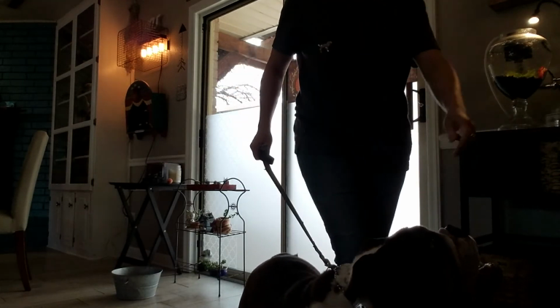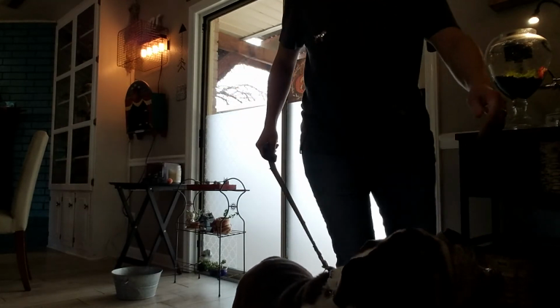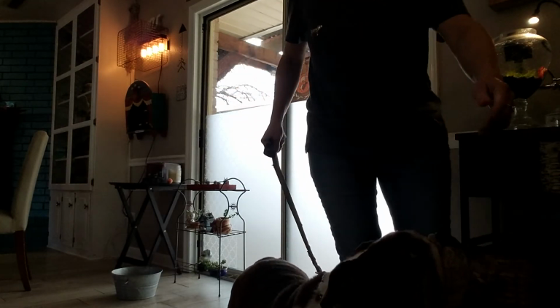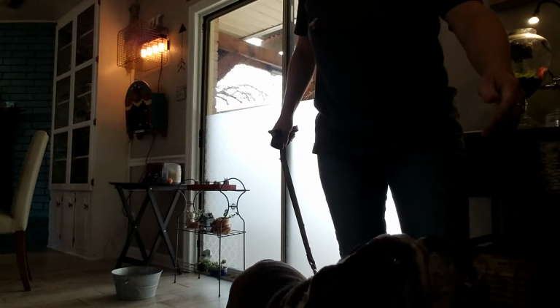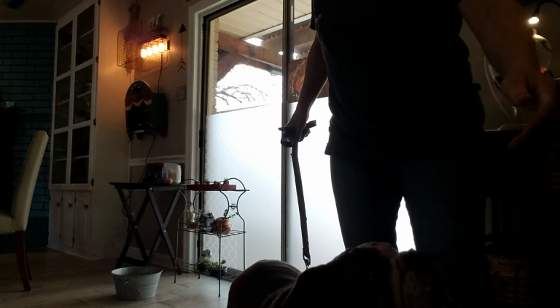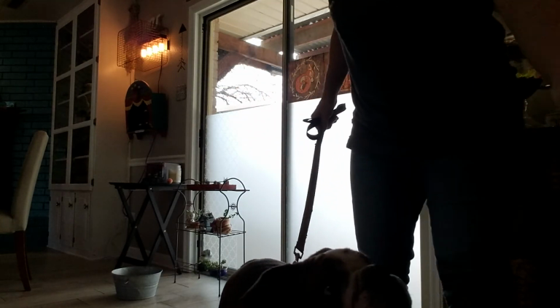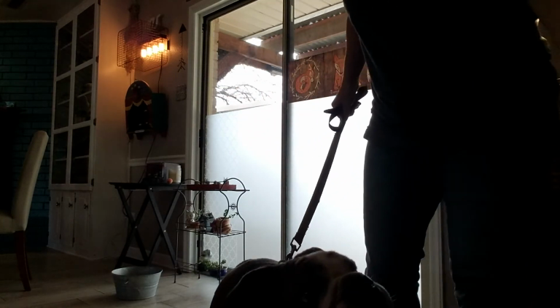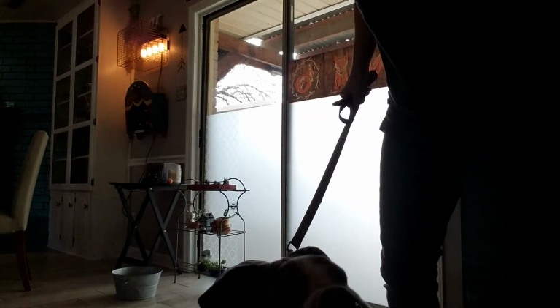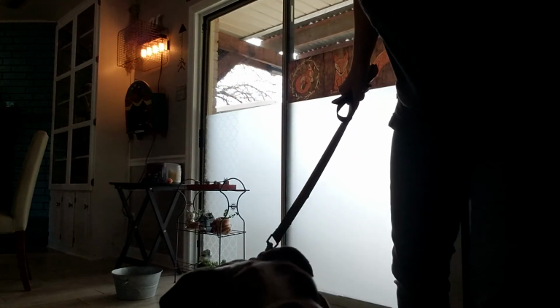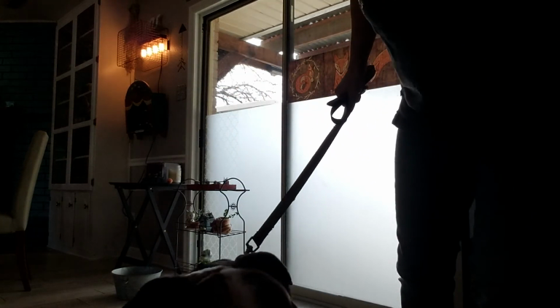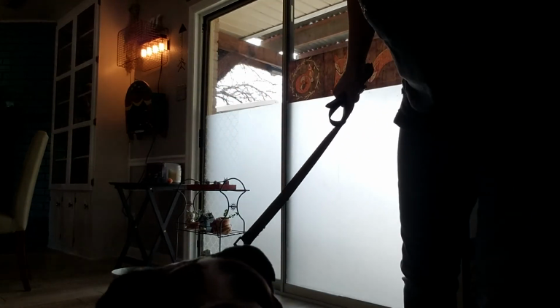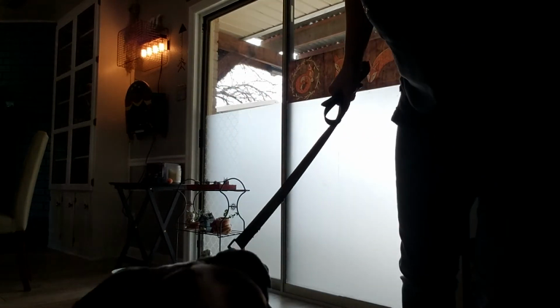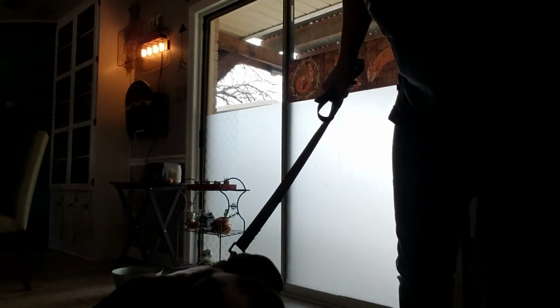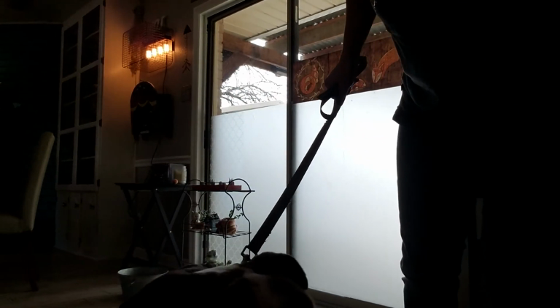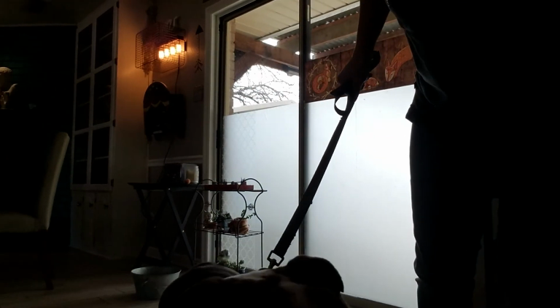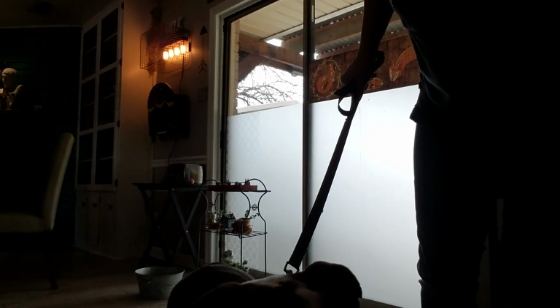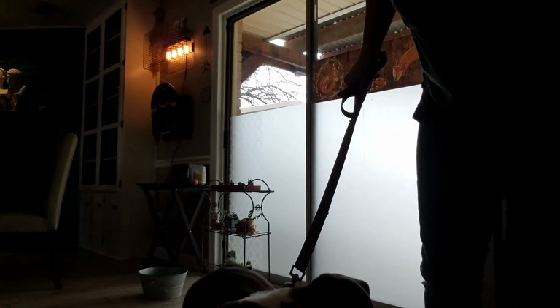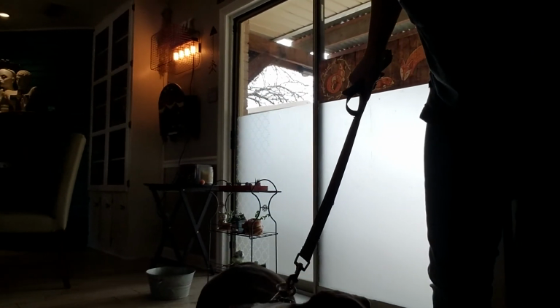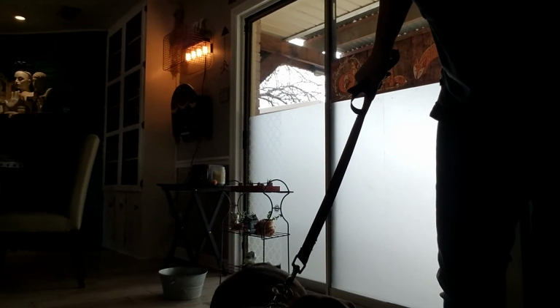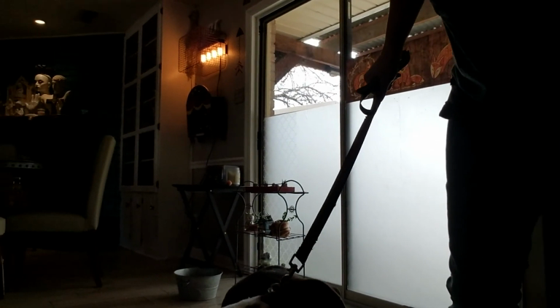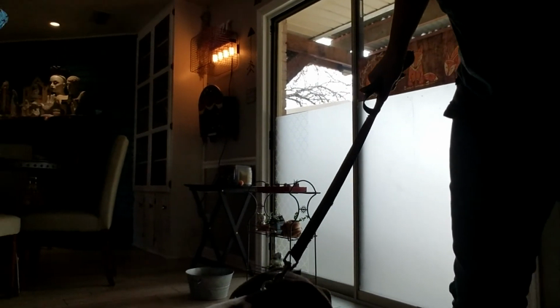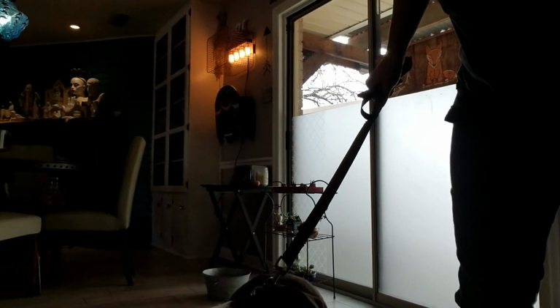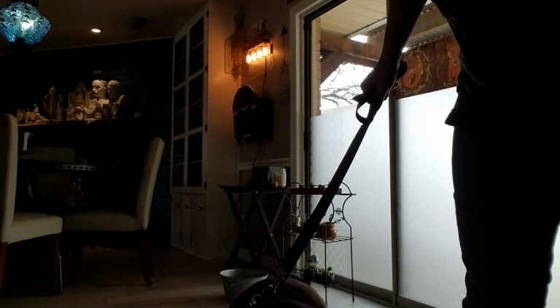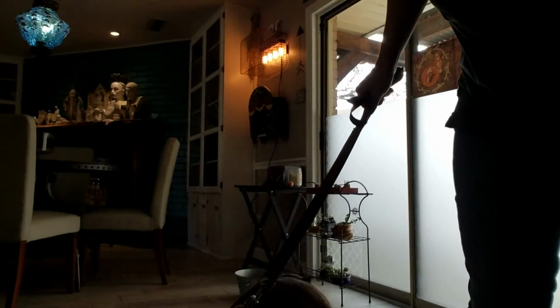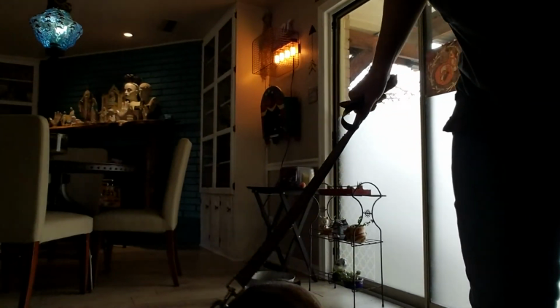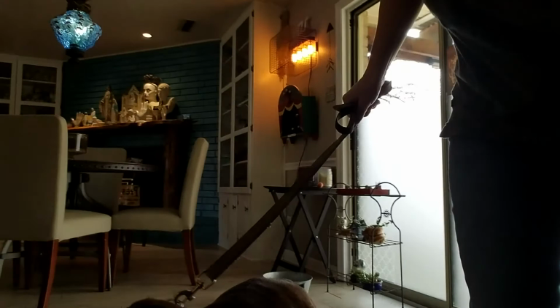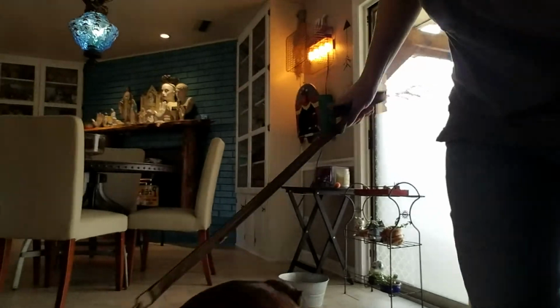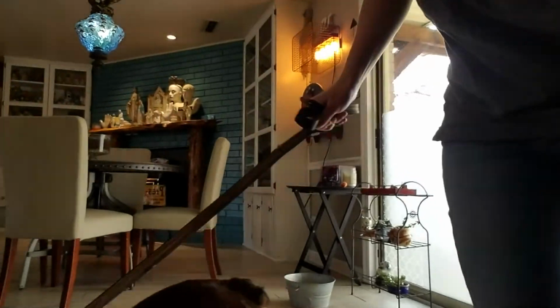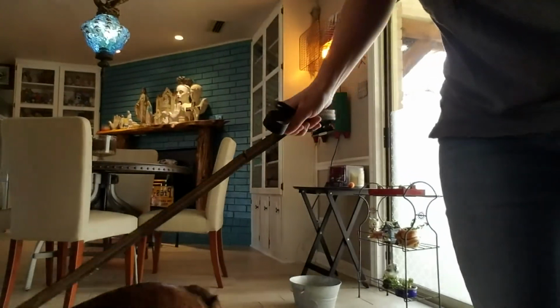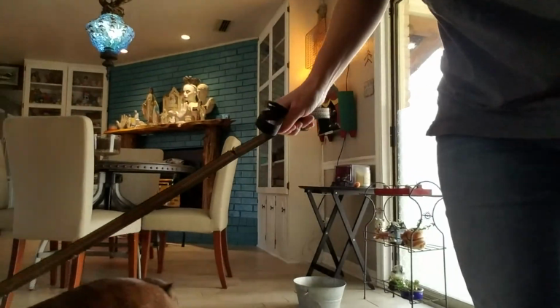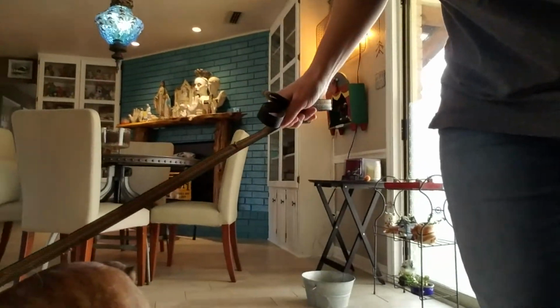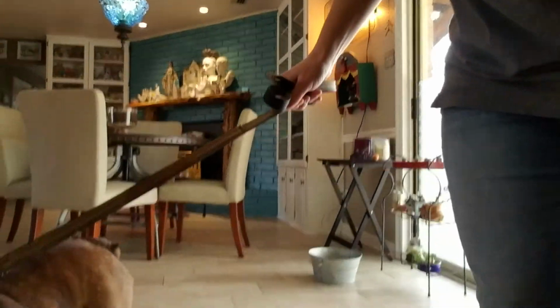I'm going to turn the camera now over to this way.